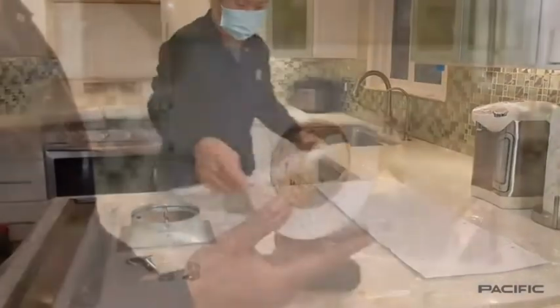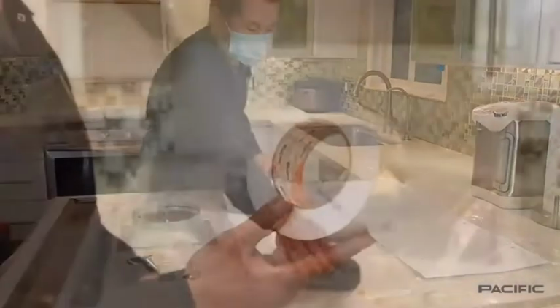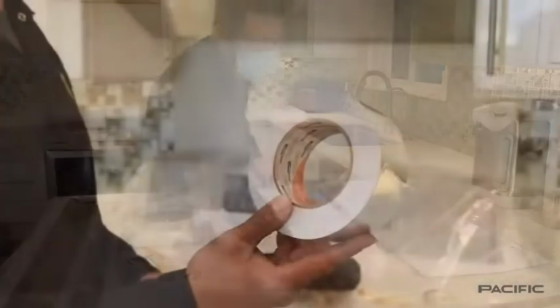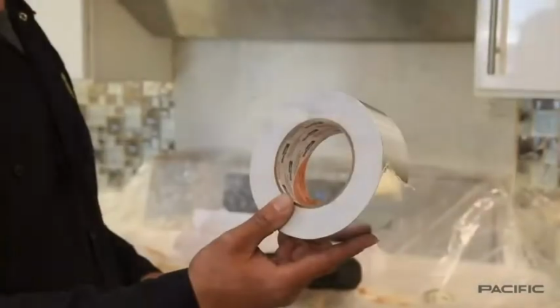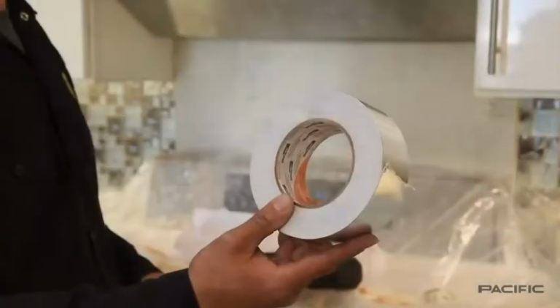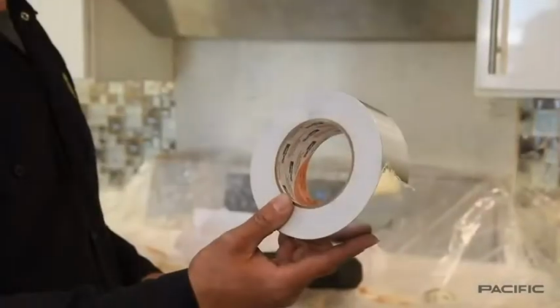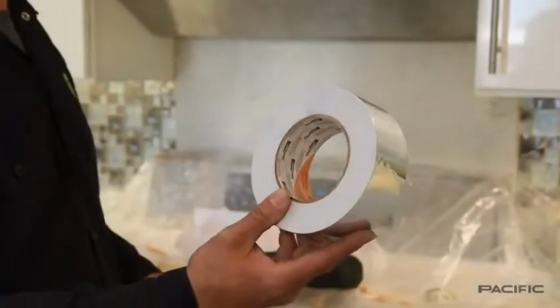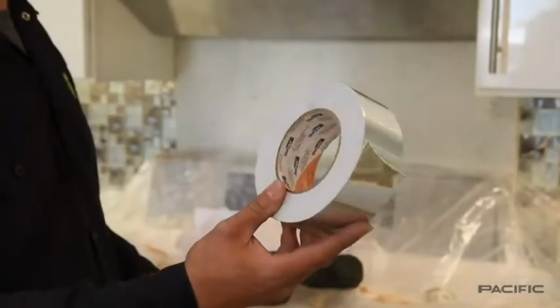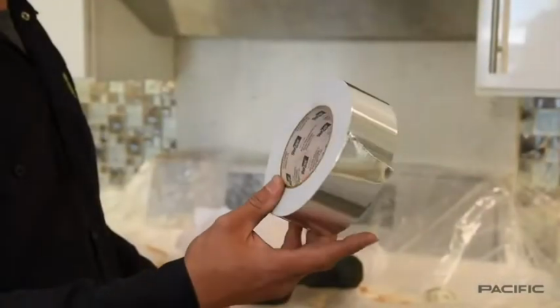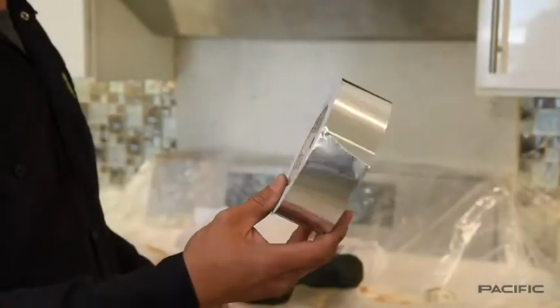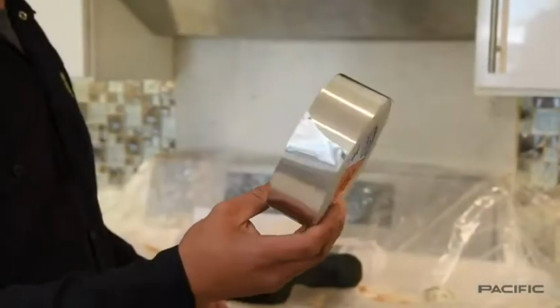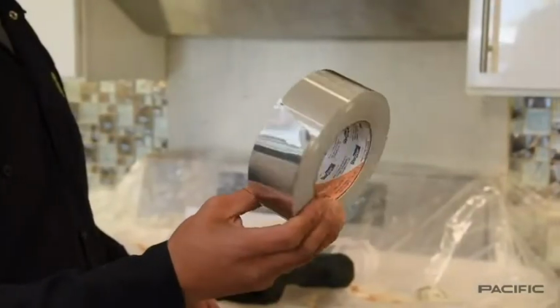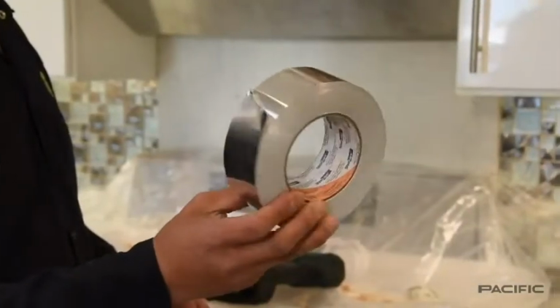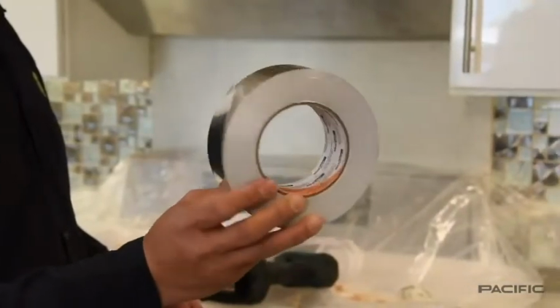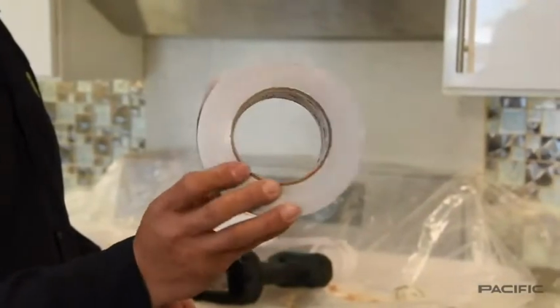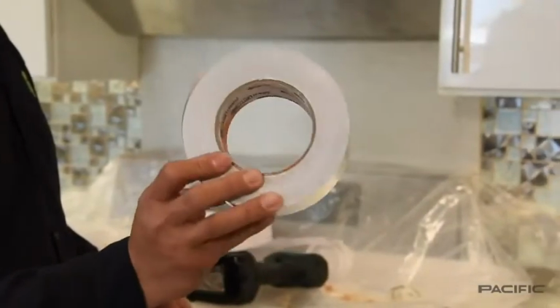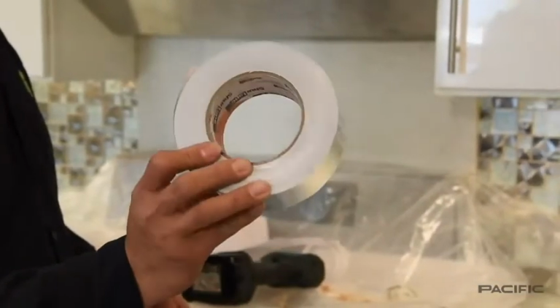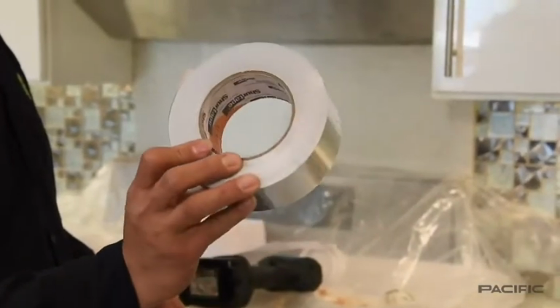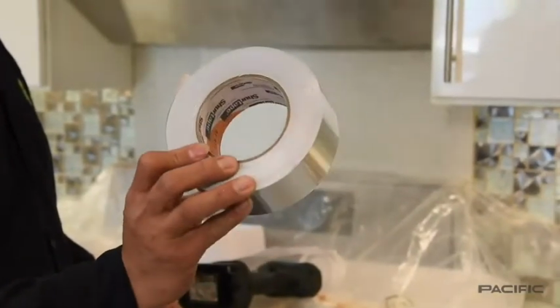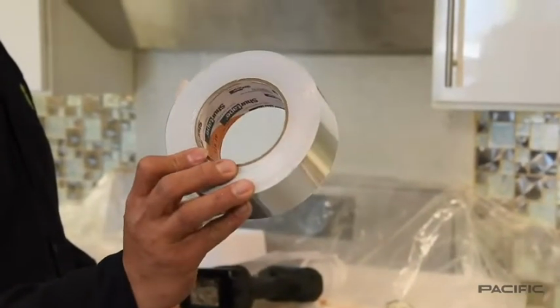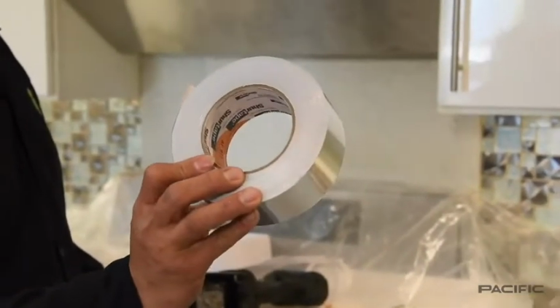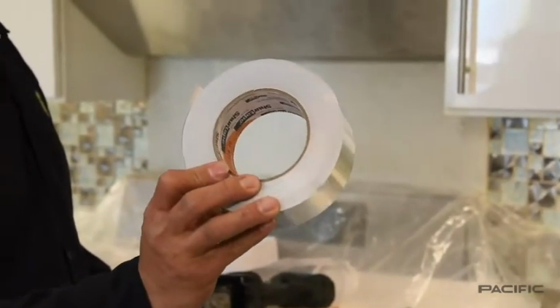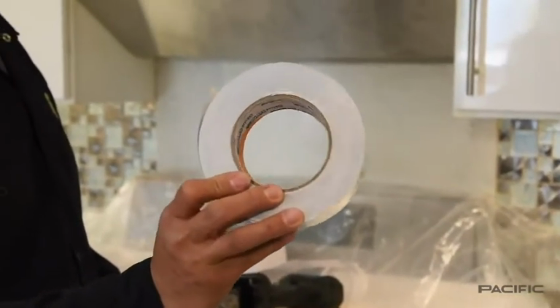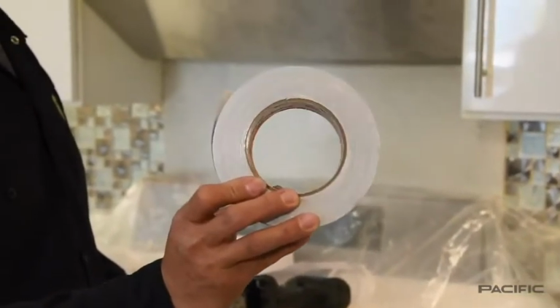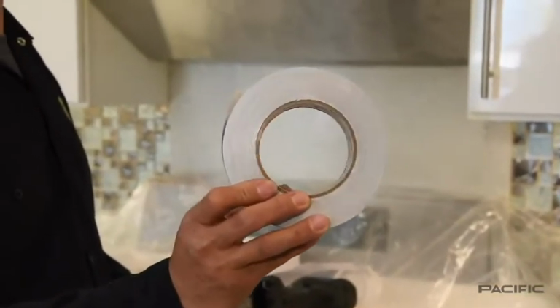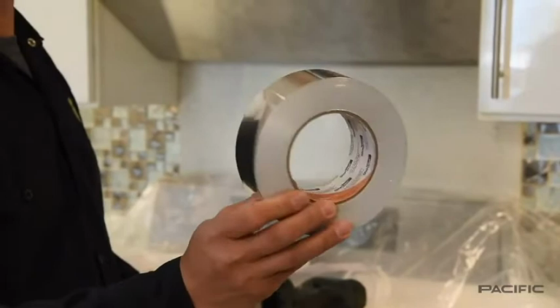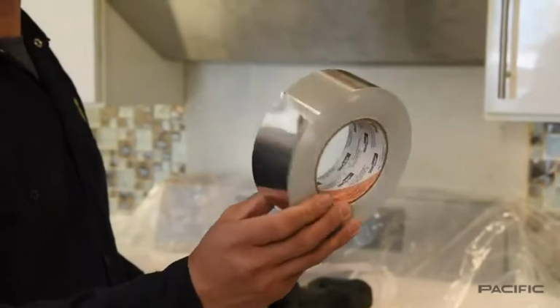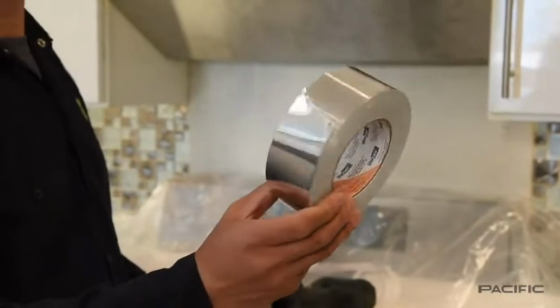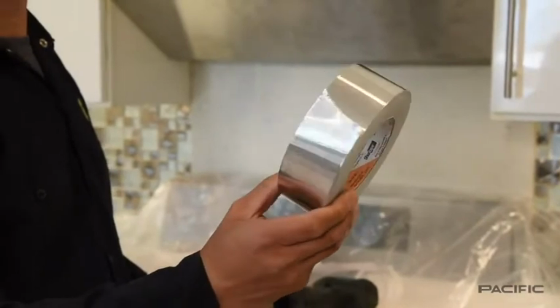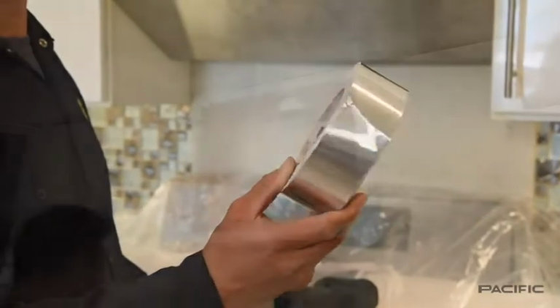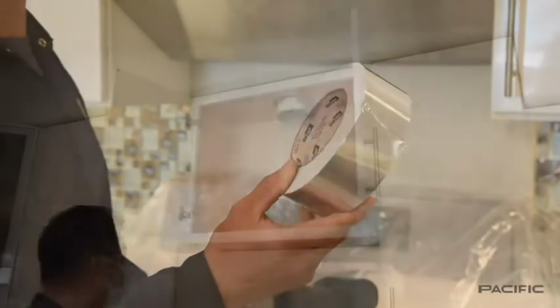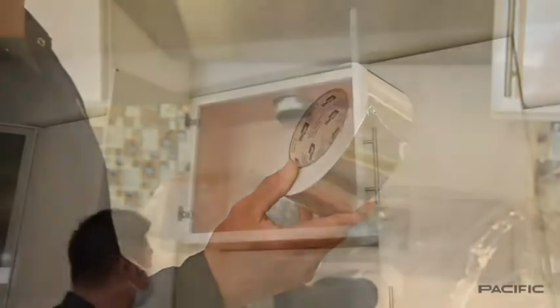To properly install the exhaust duct, you will need 2 inch wide aluminum duct tape.